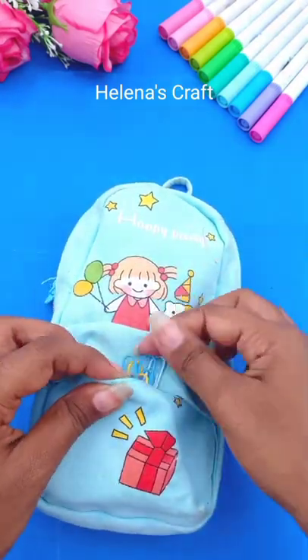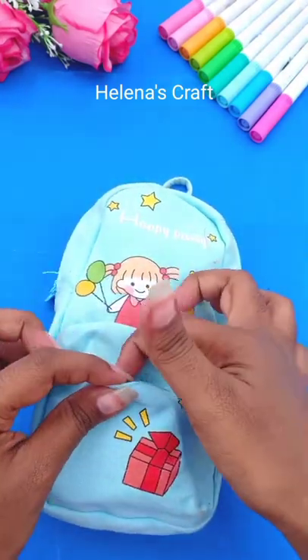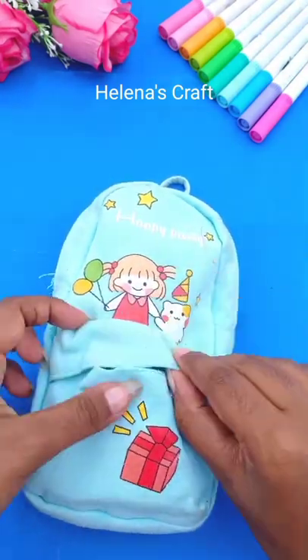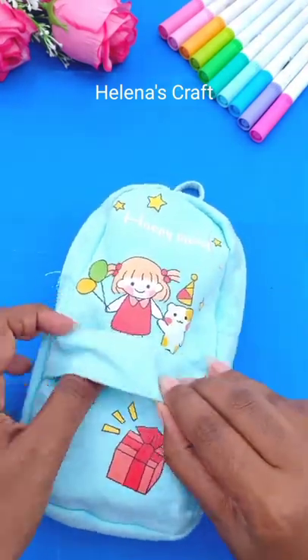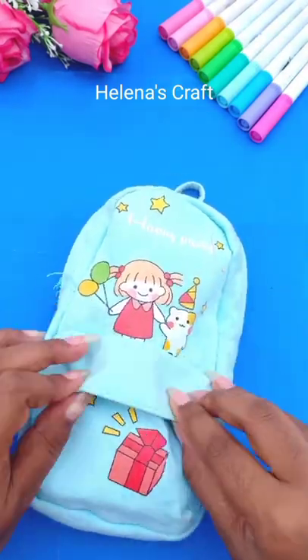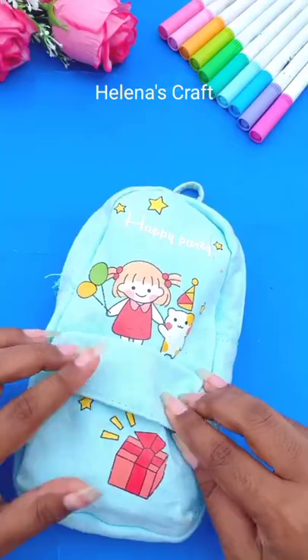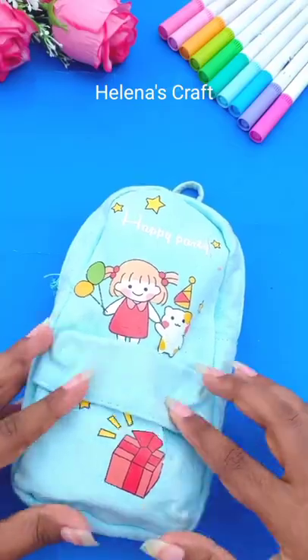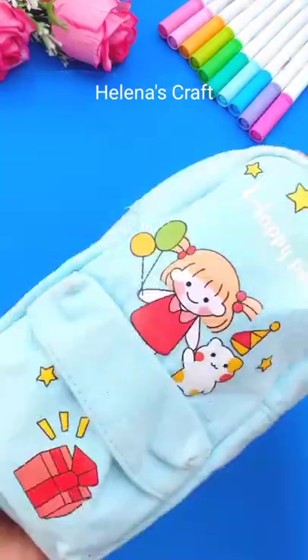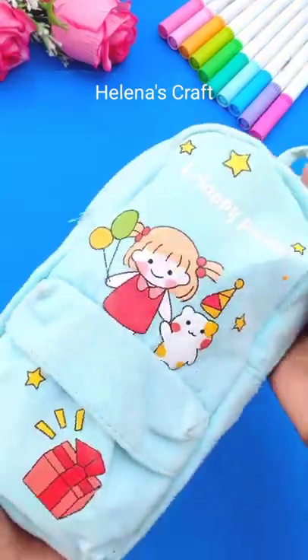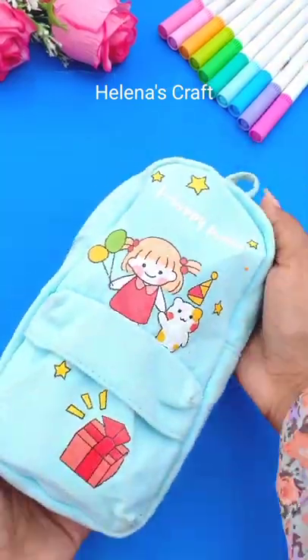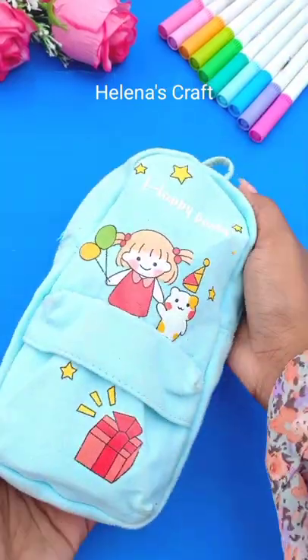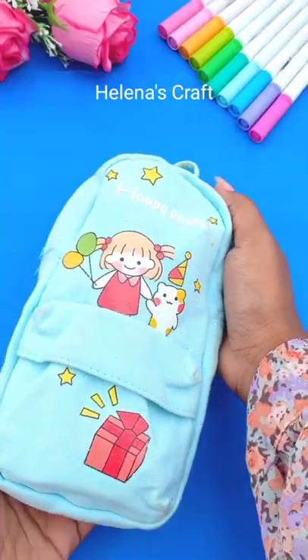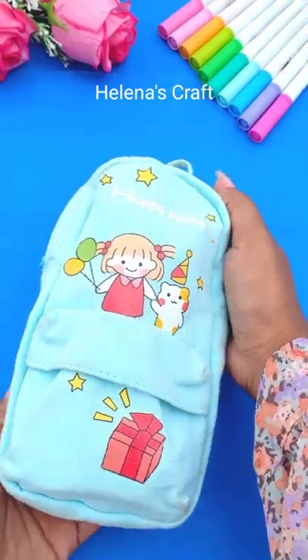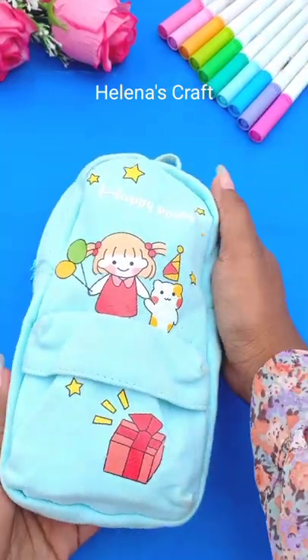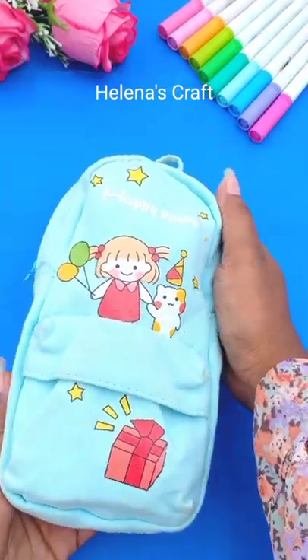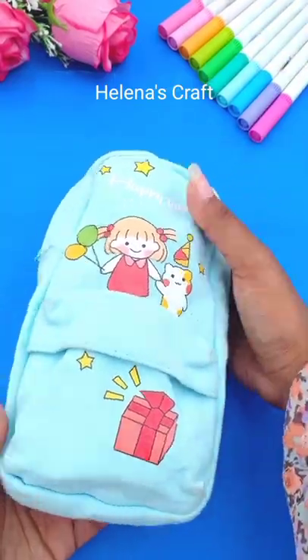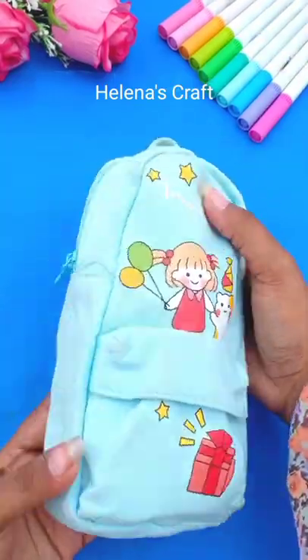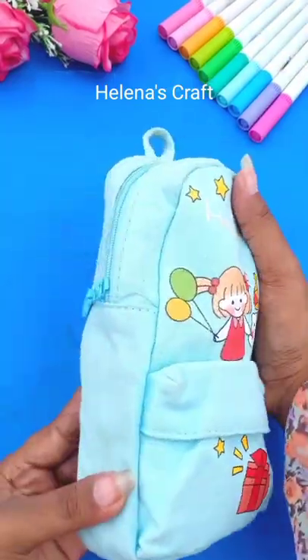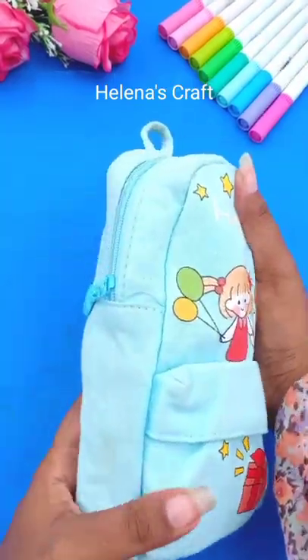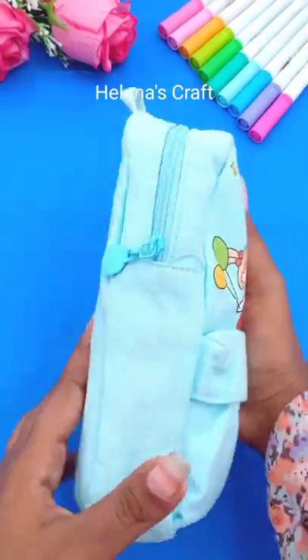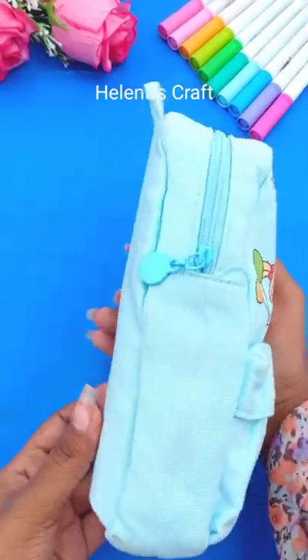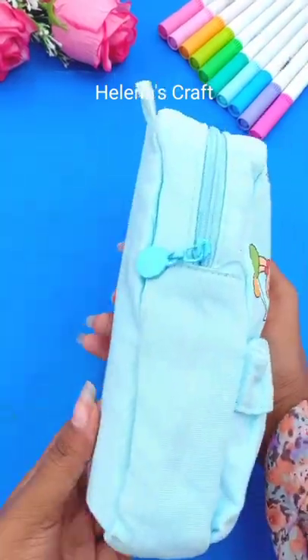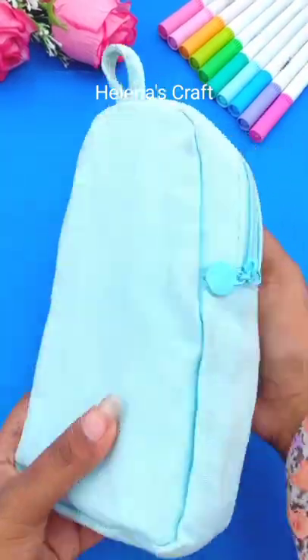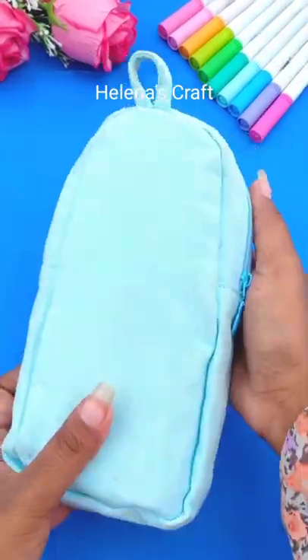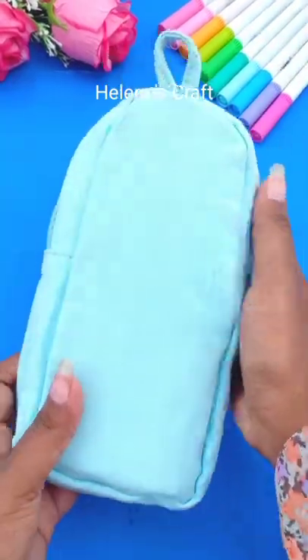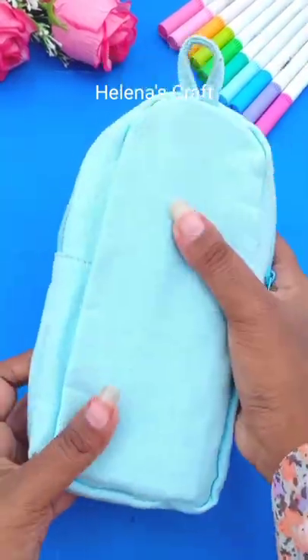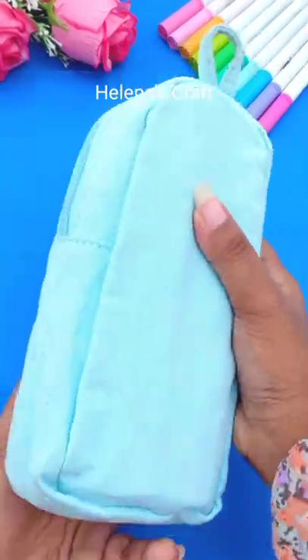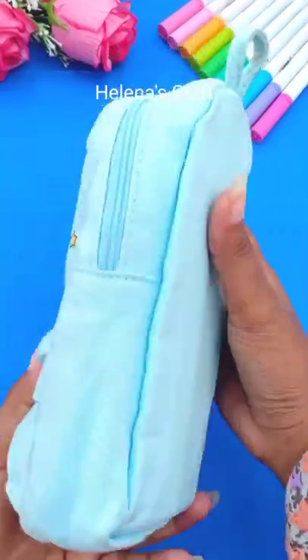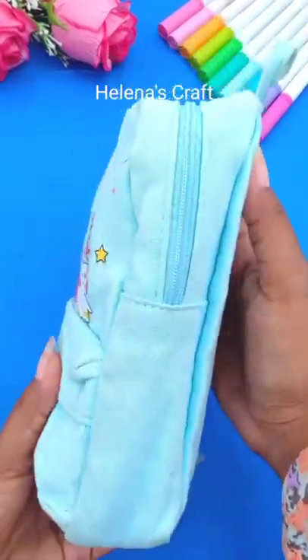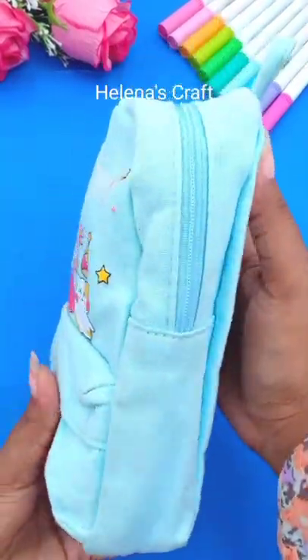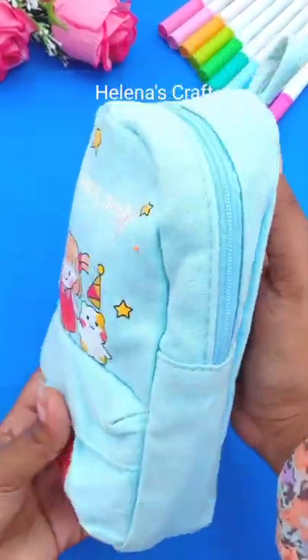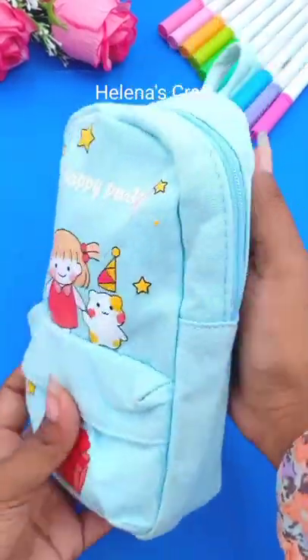Yeah, that's it for my regular basic pencil pouch.